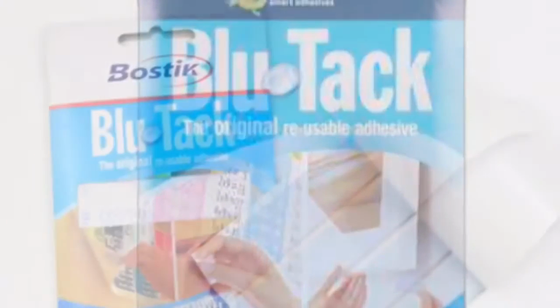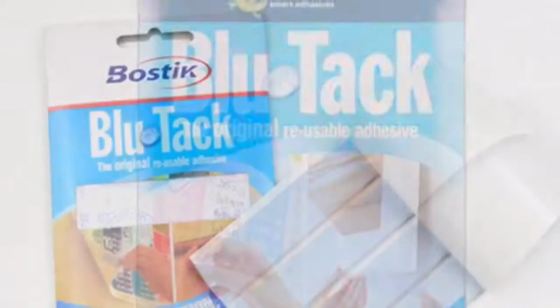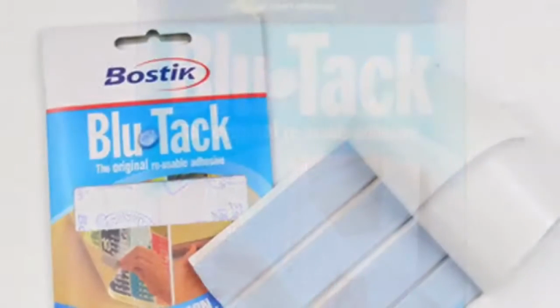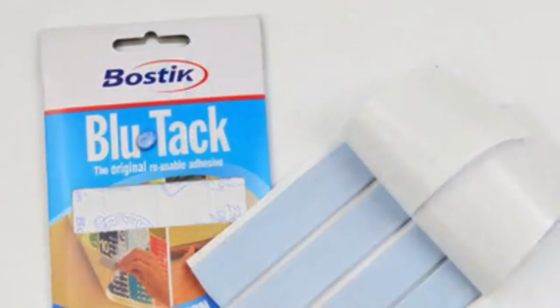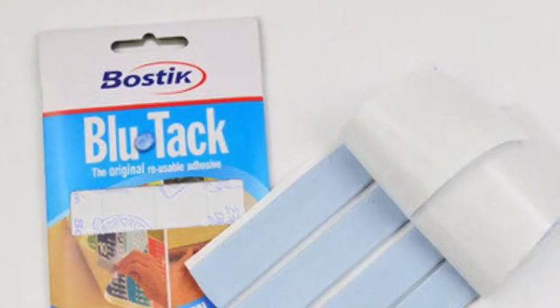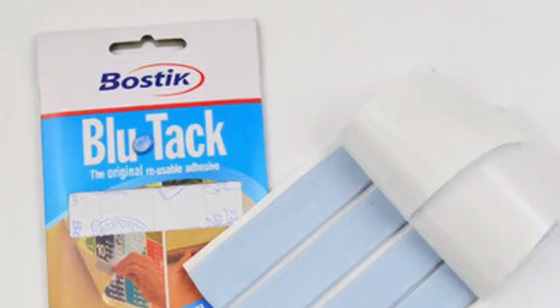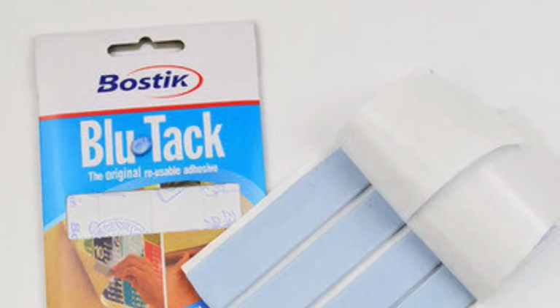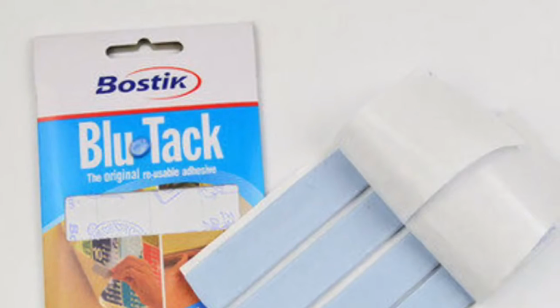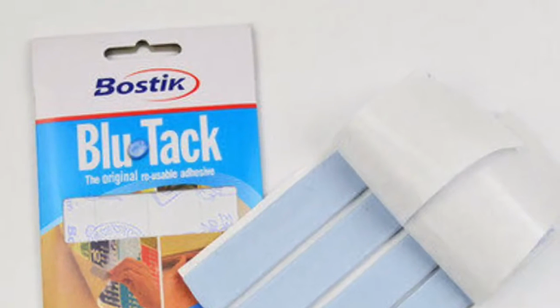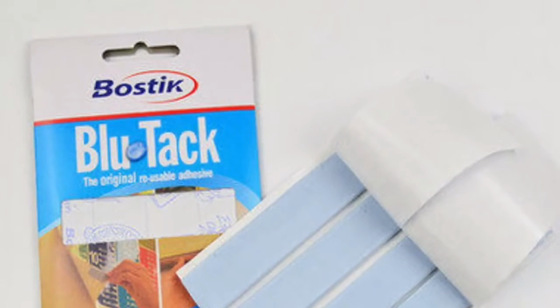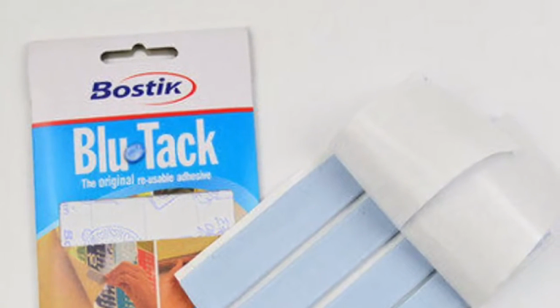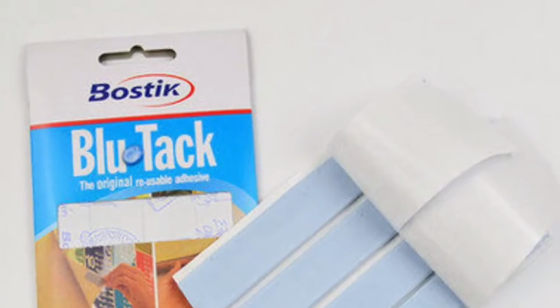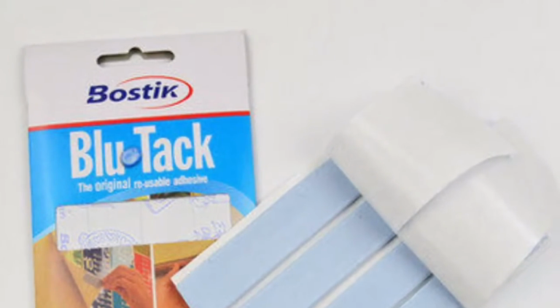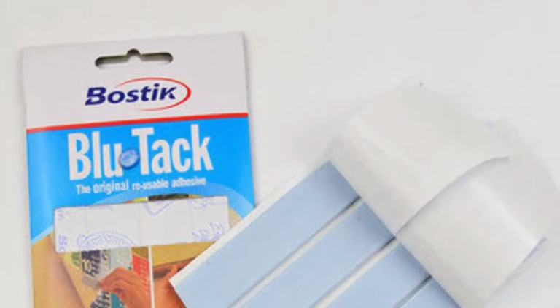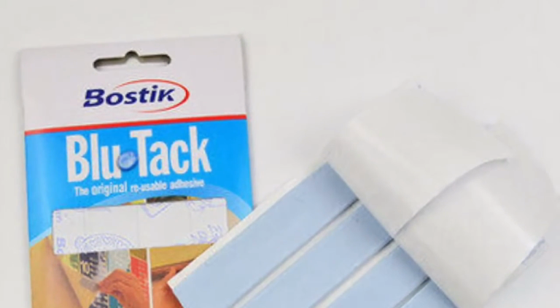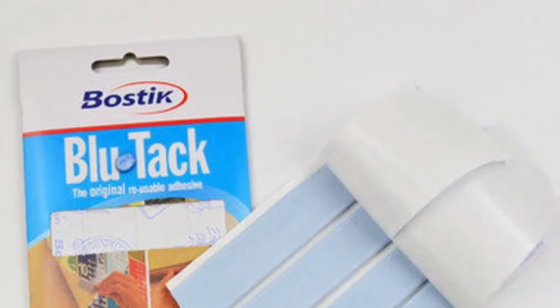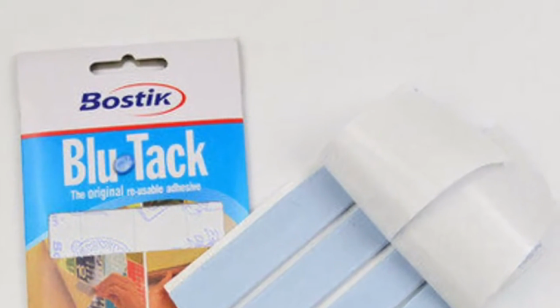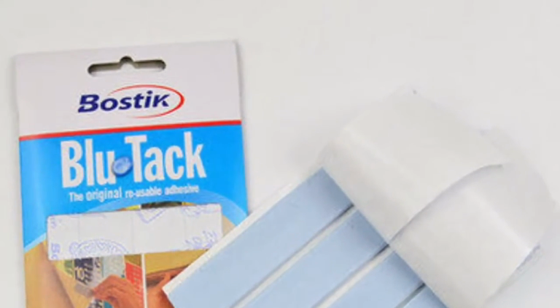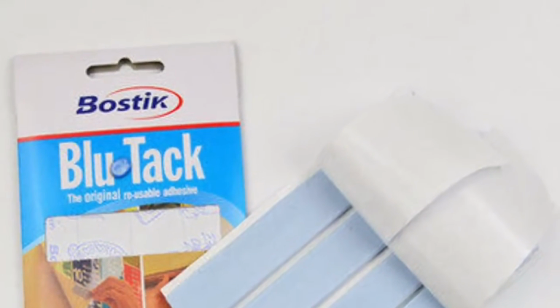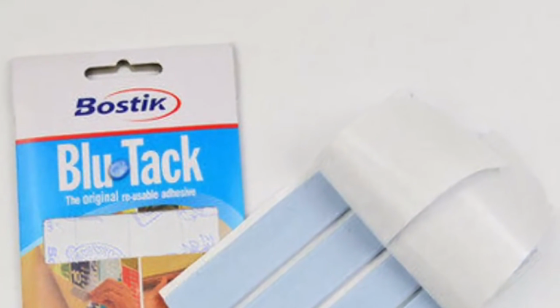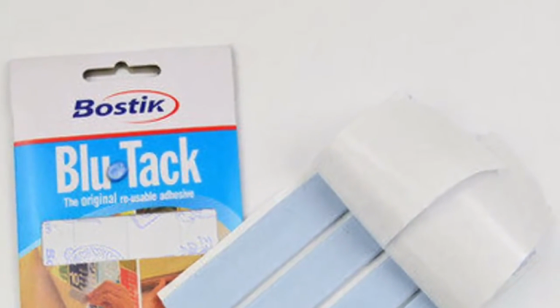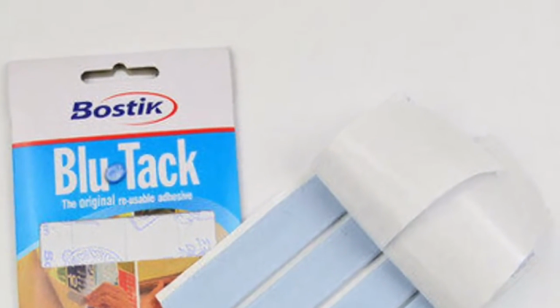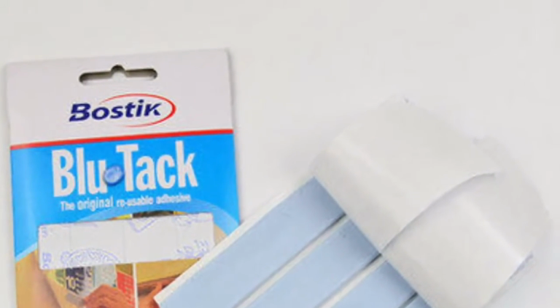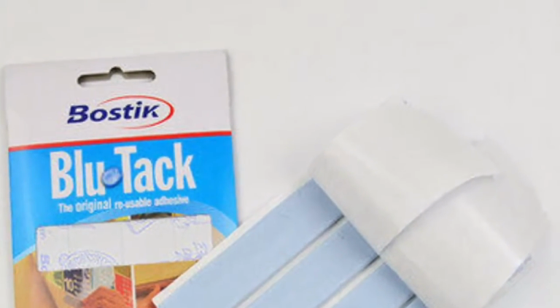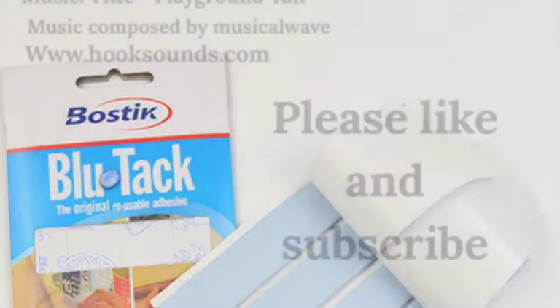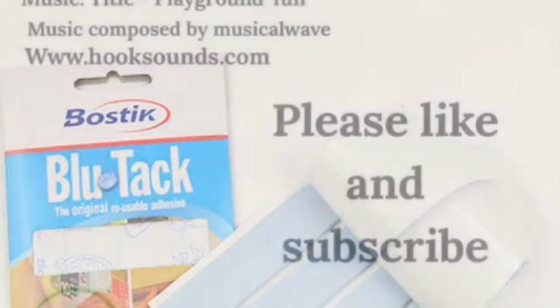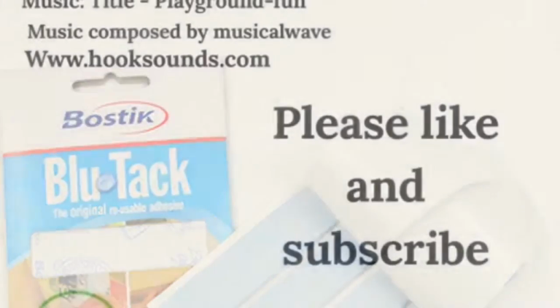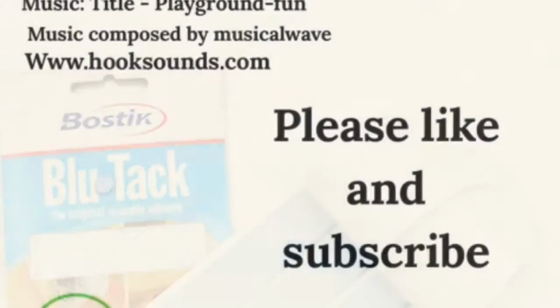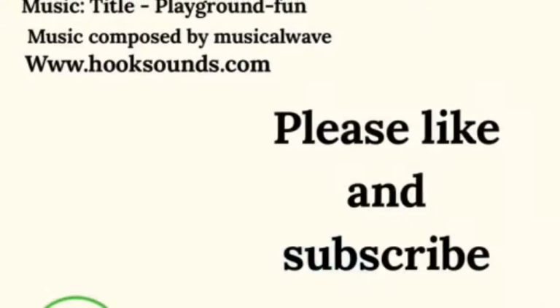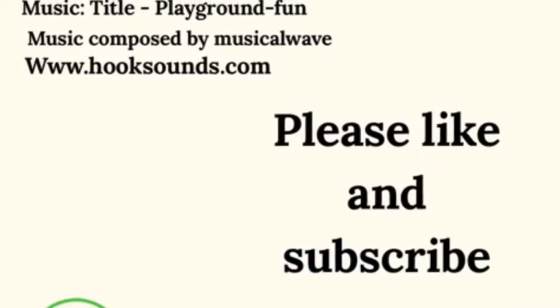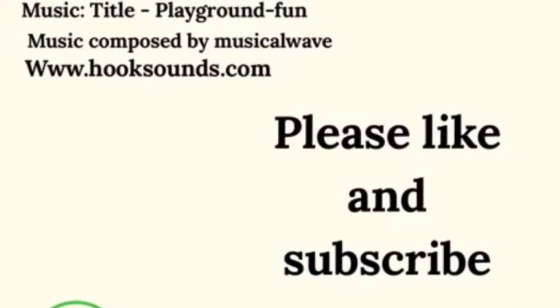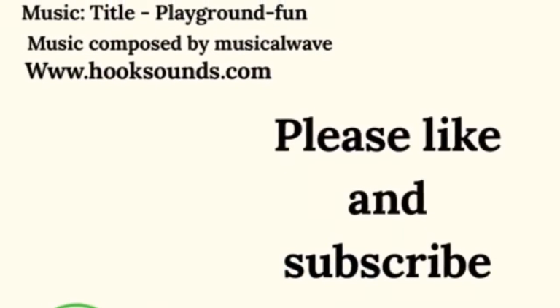If you like this video then please give it a thumbs up and hit the subscribe button. Thank you for watching — happy organizing!